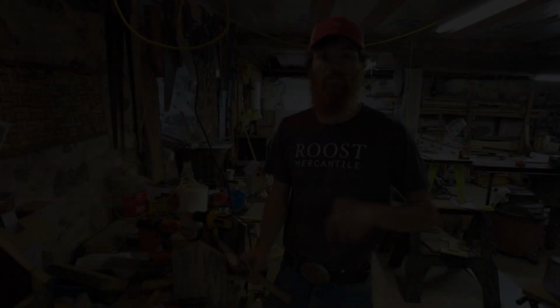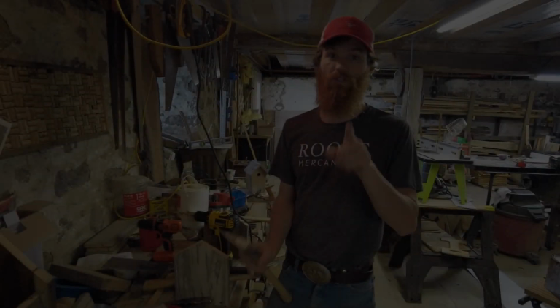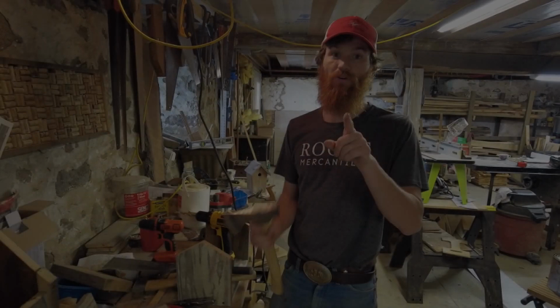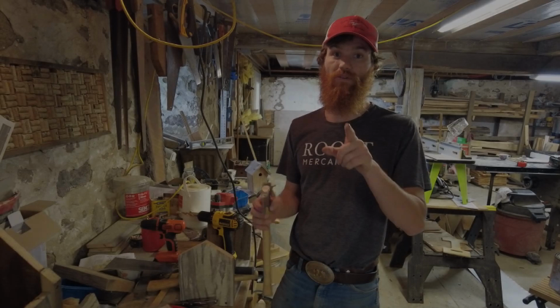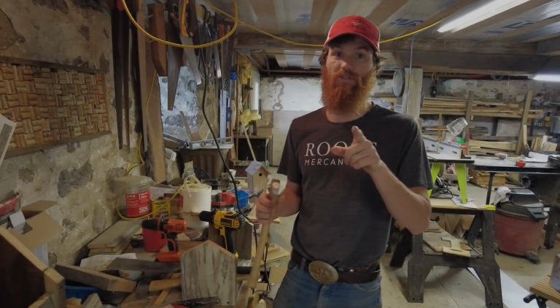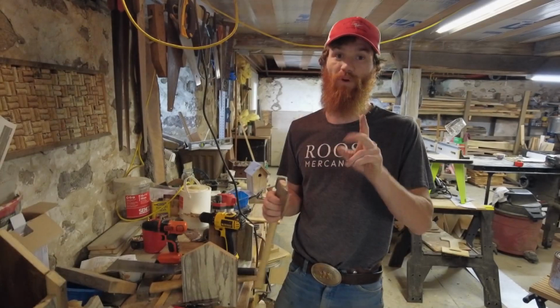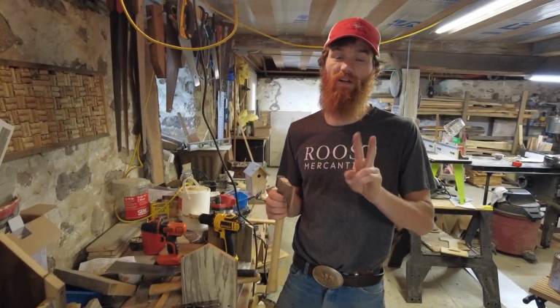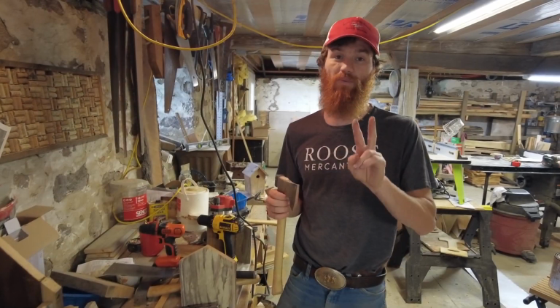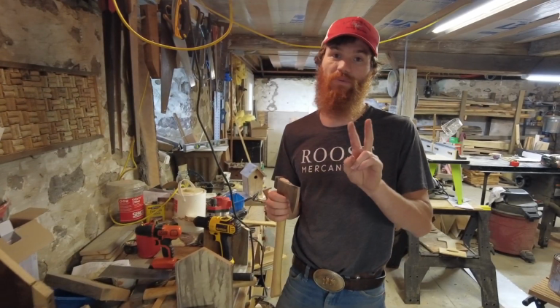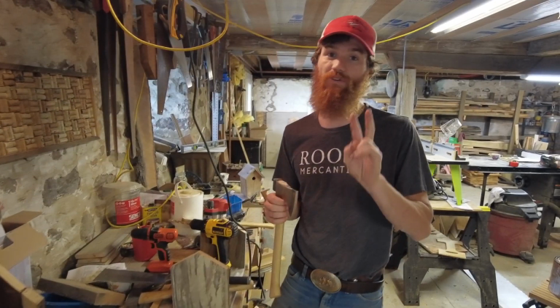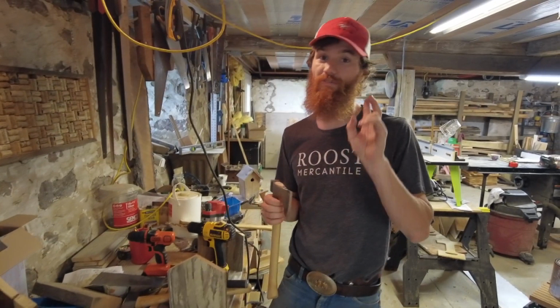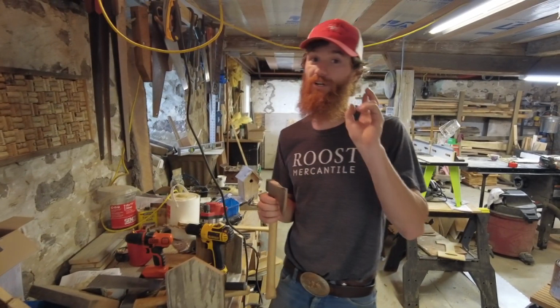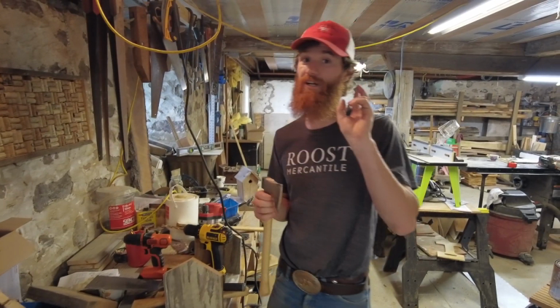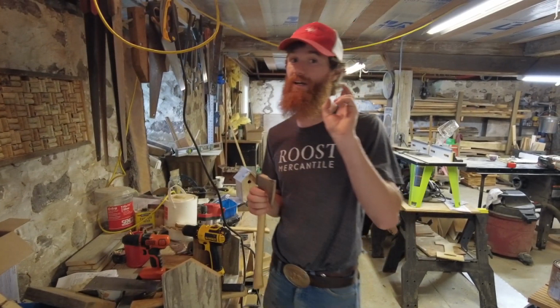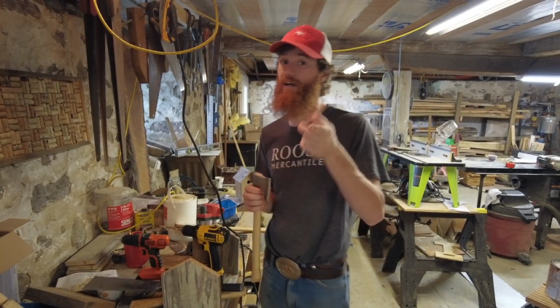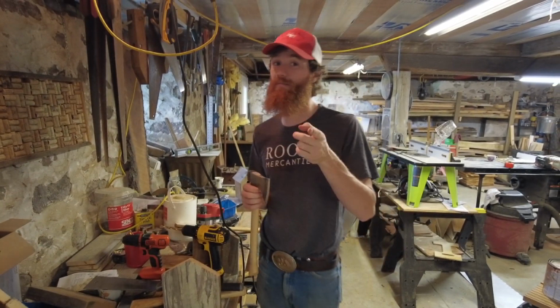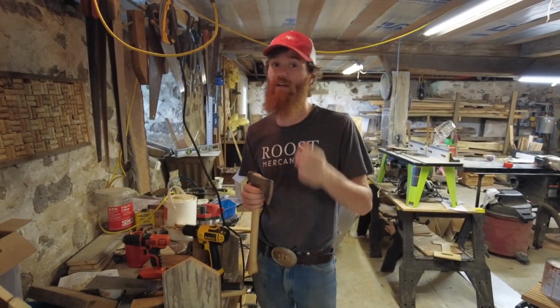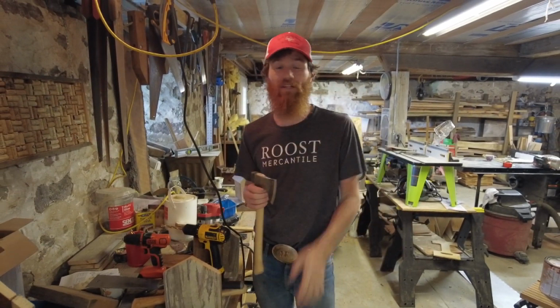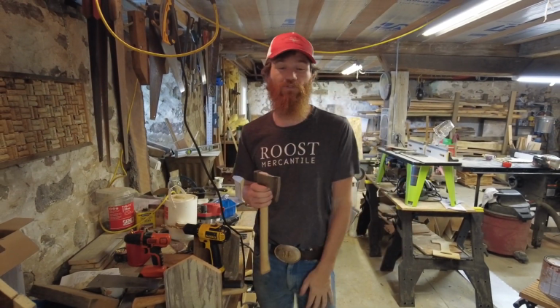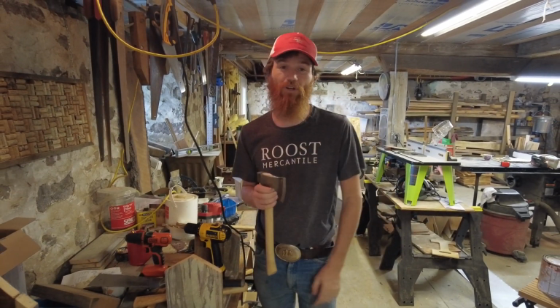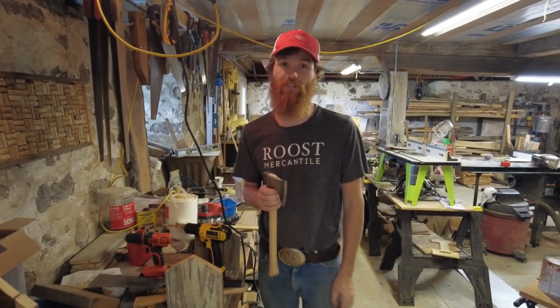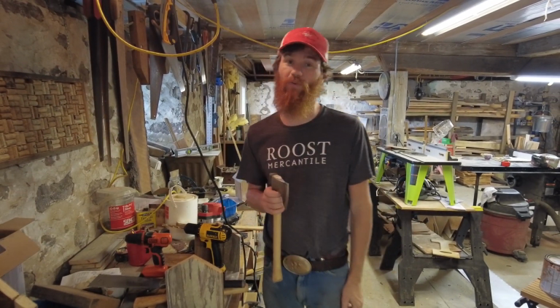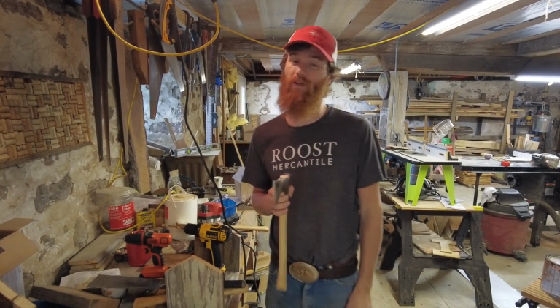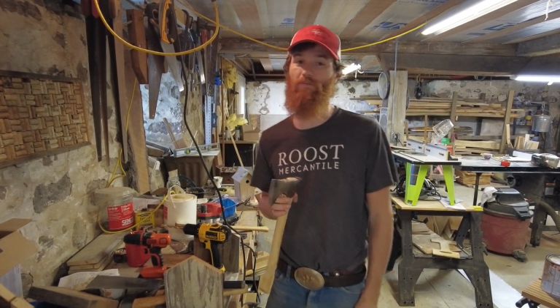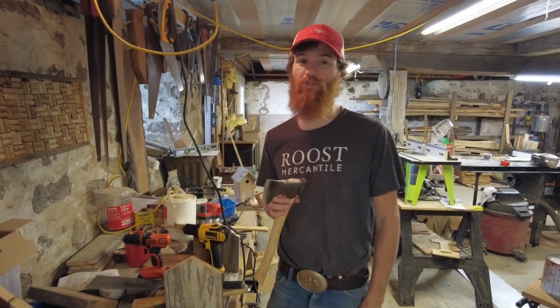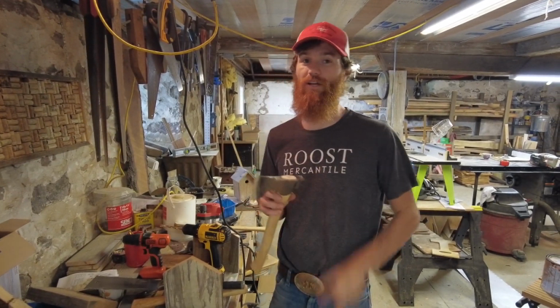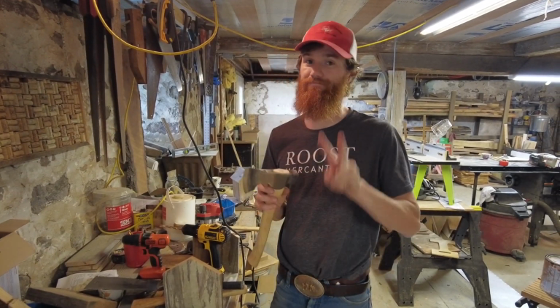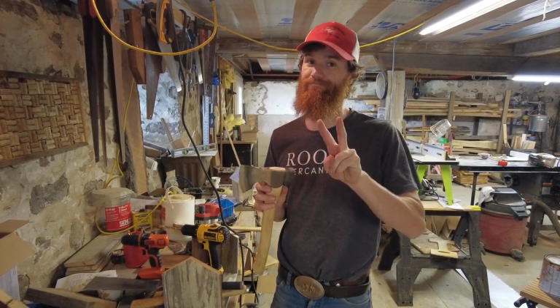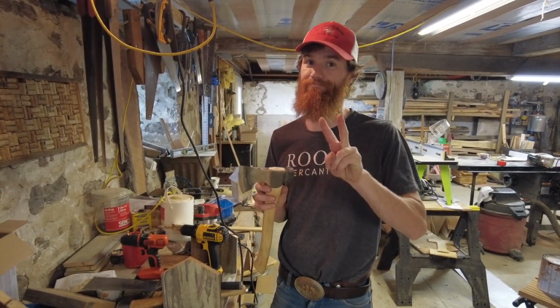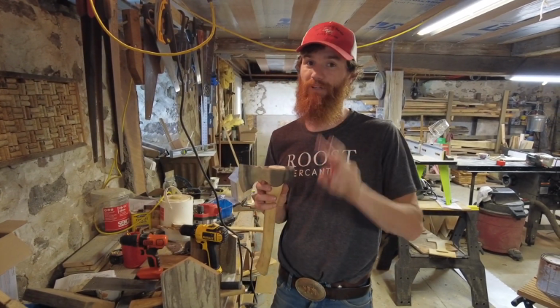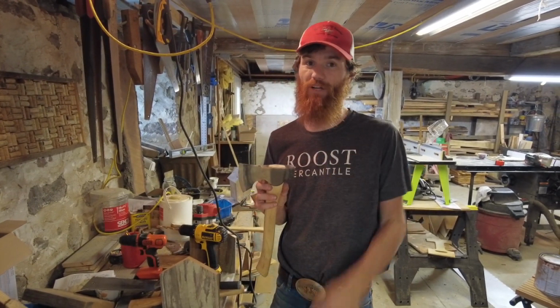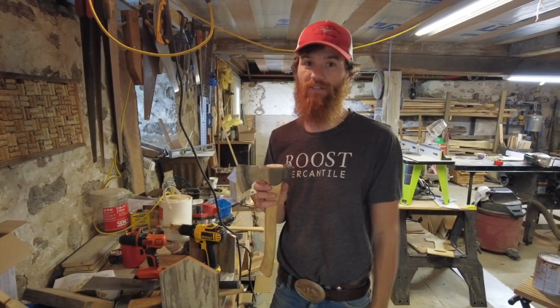Brandon with WhiskeyRiverTrading.com — thanks for joining us for Quick Dip Tuesday. Here you go, guys.